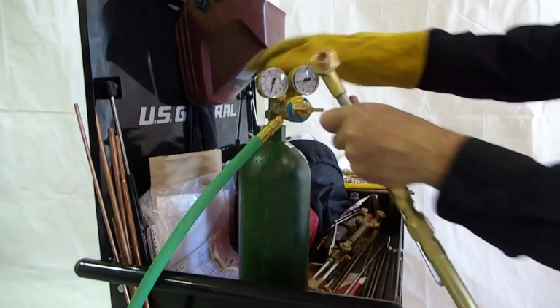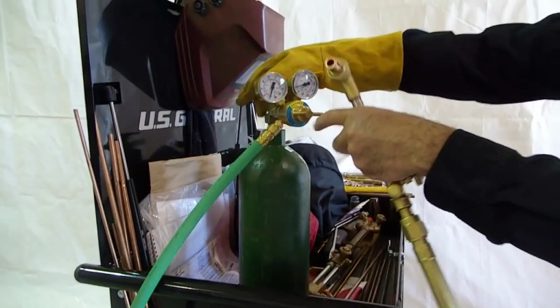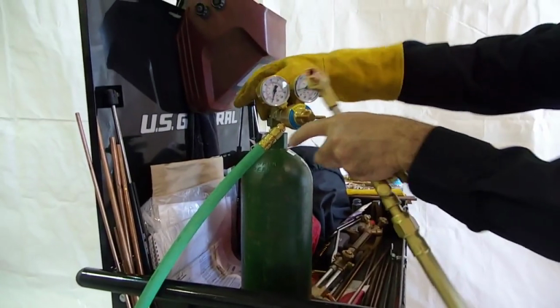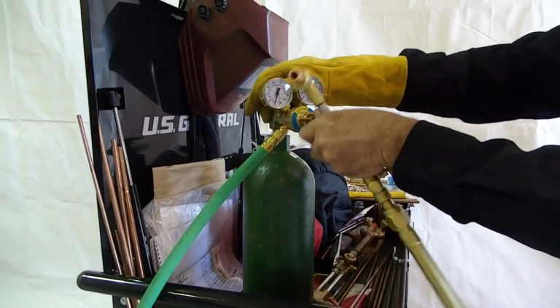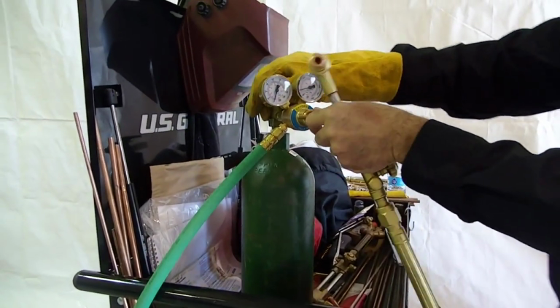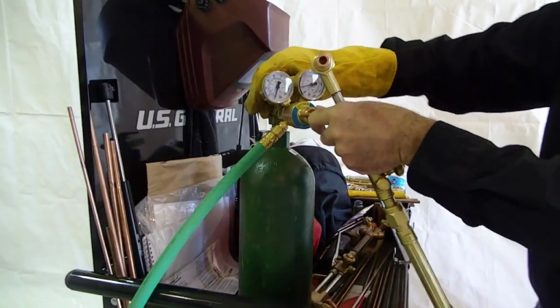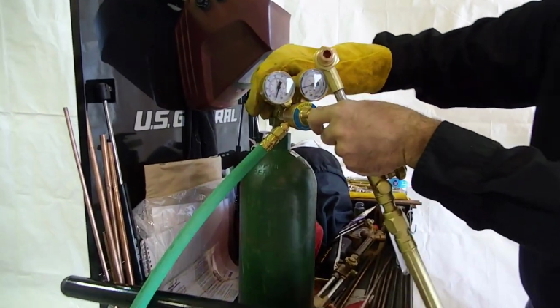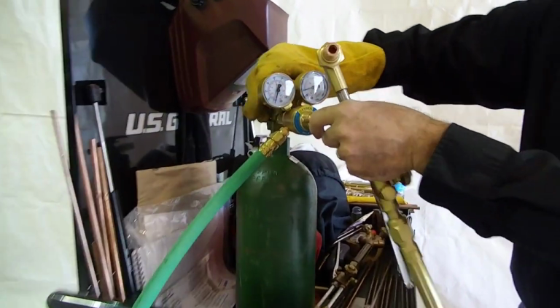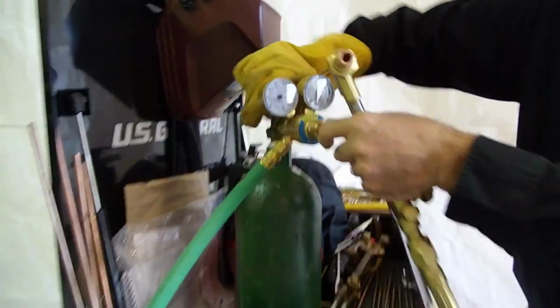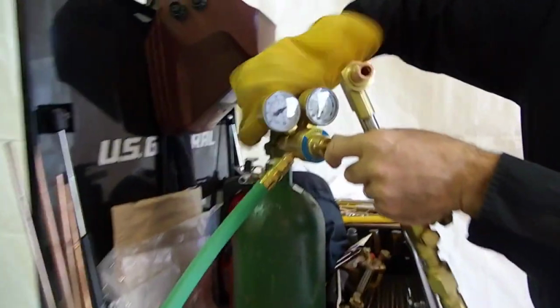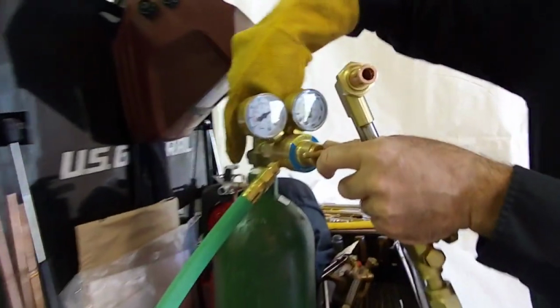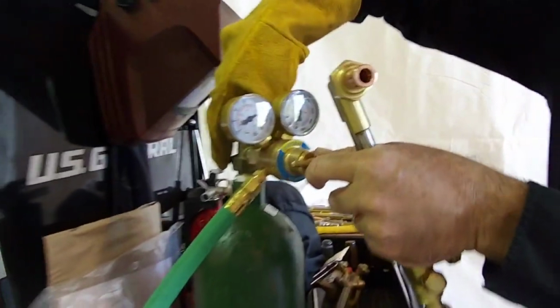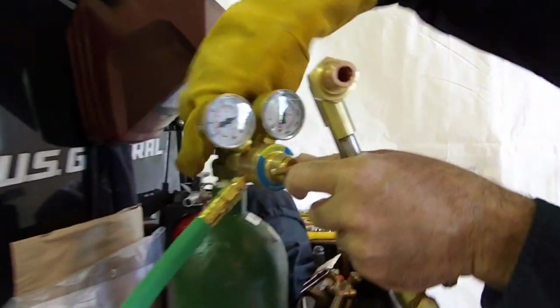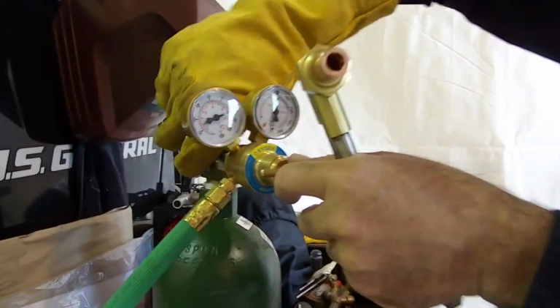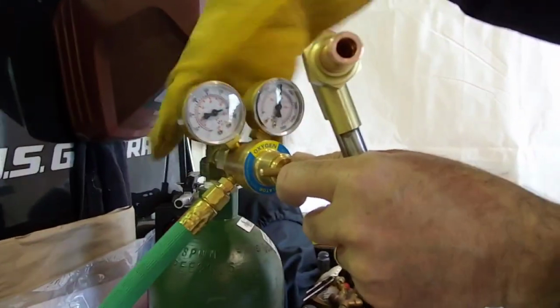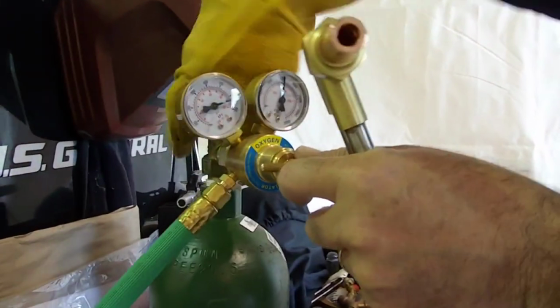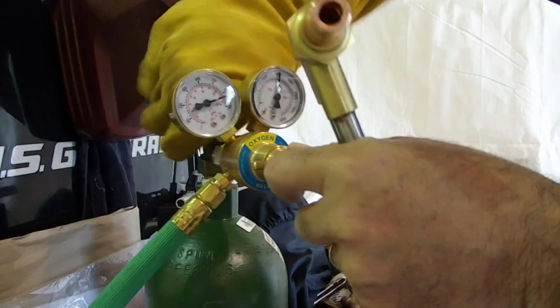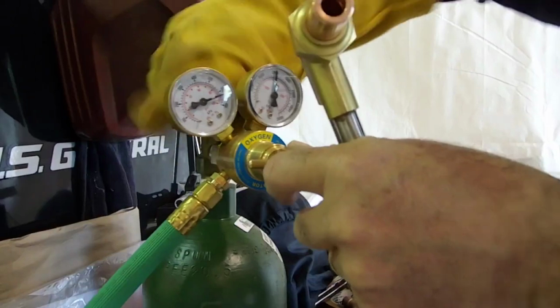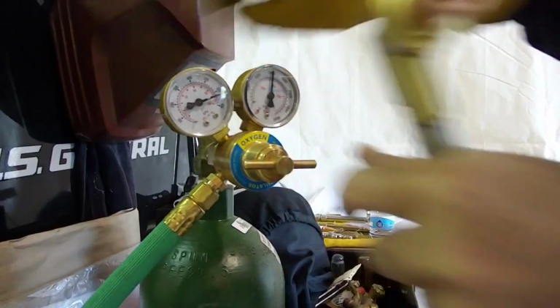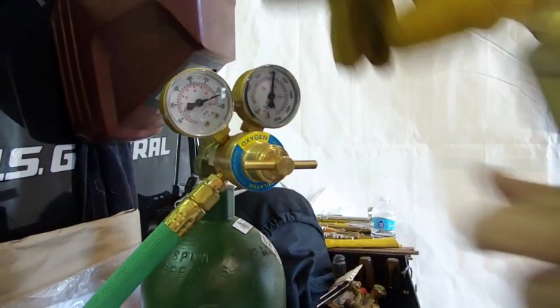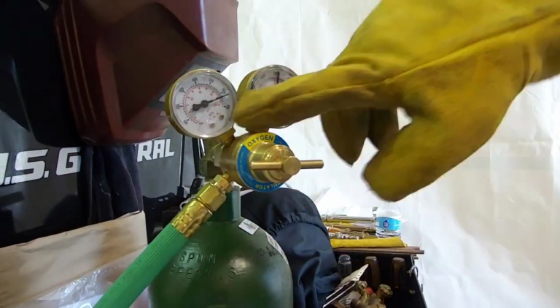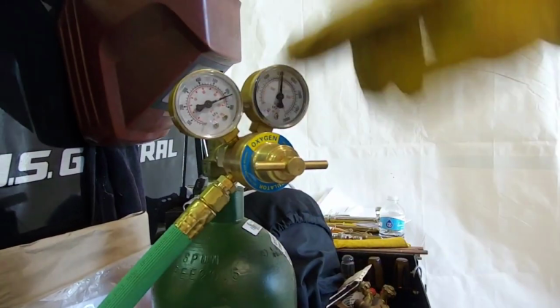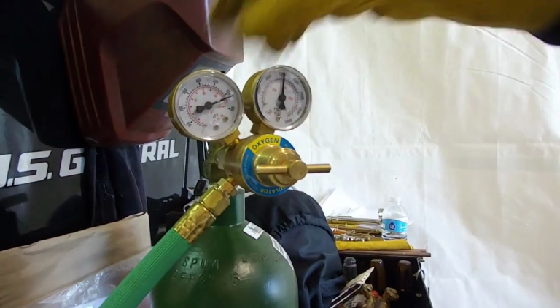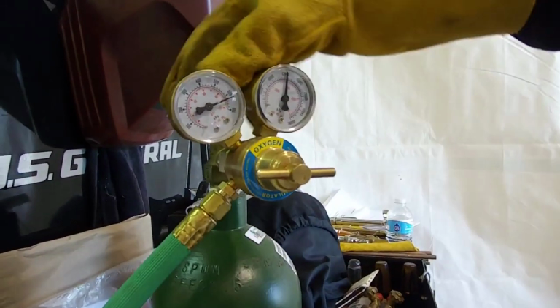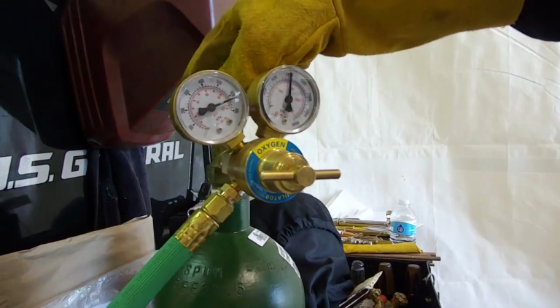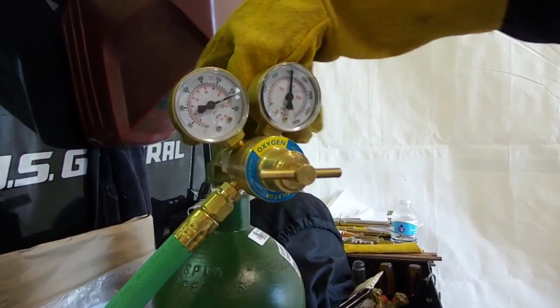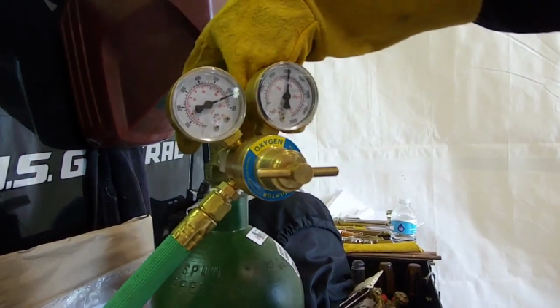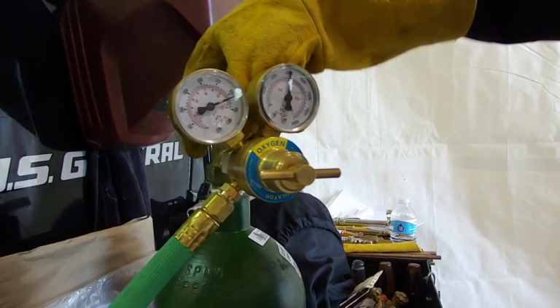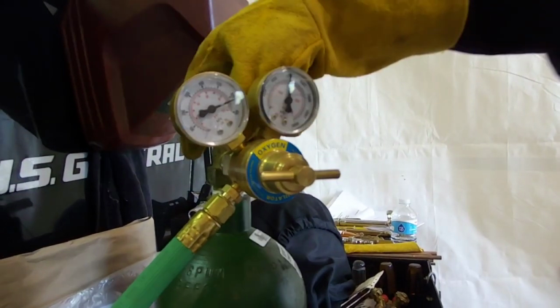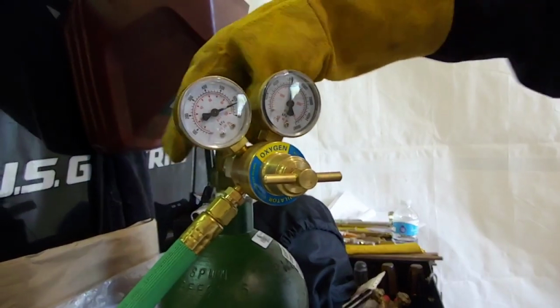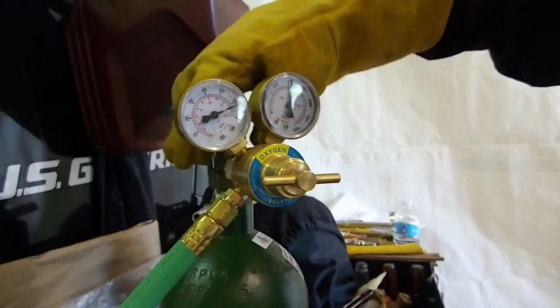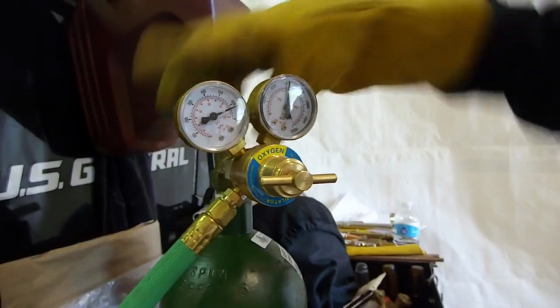Turn your oxygen back on and set your gauge up around 80 pounds.